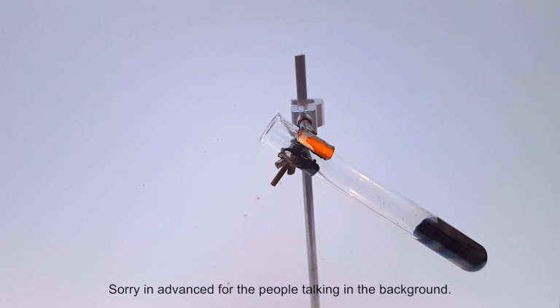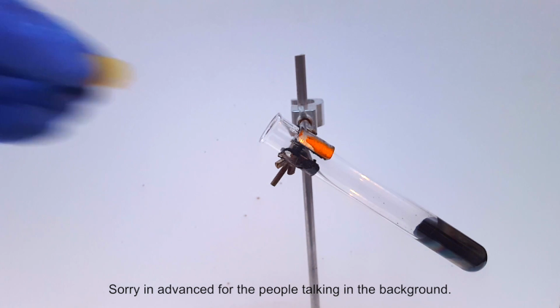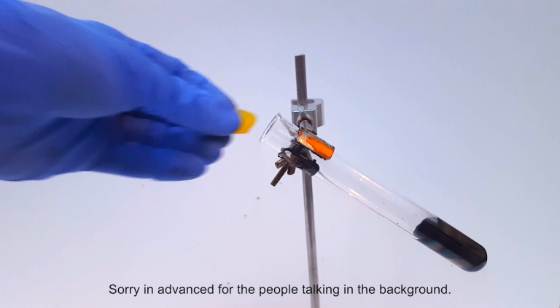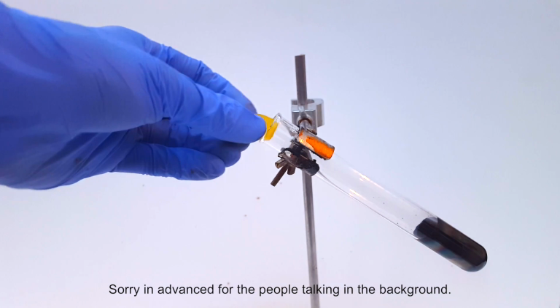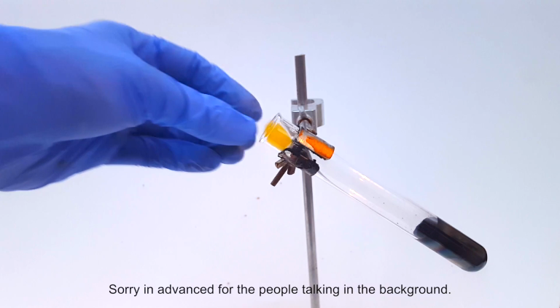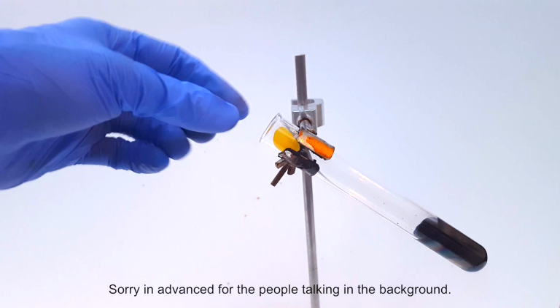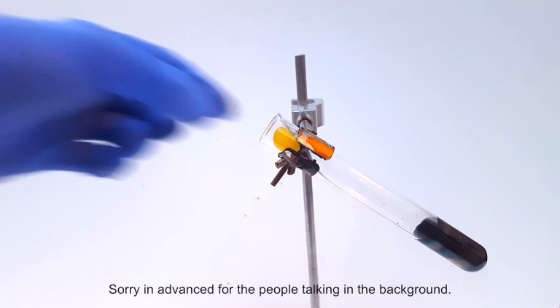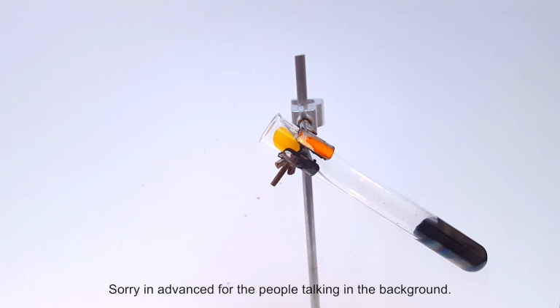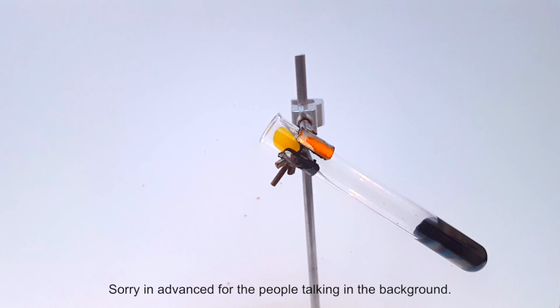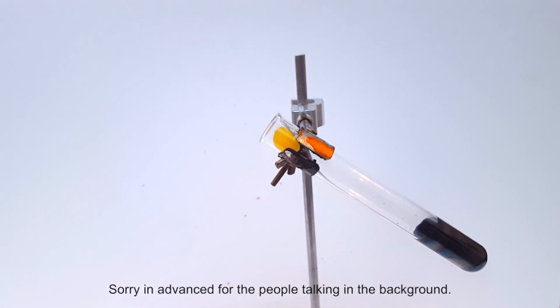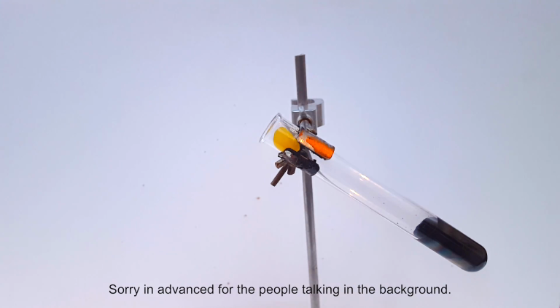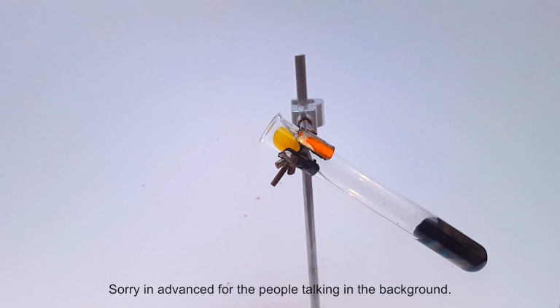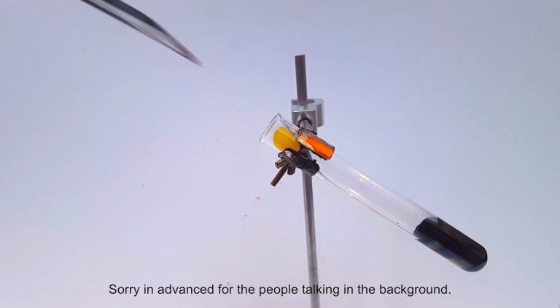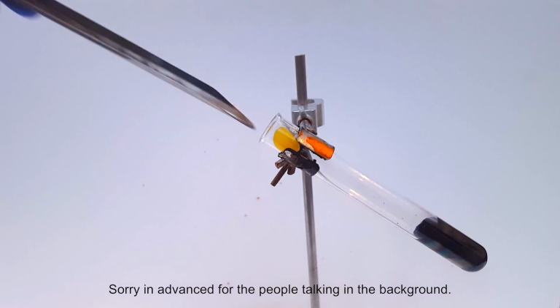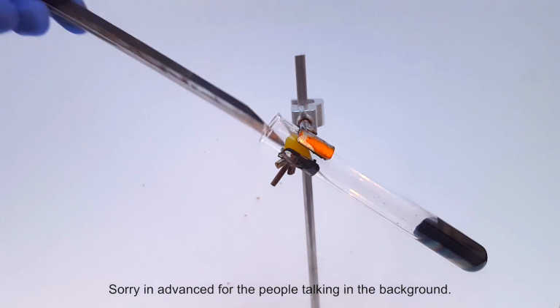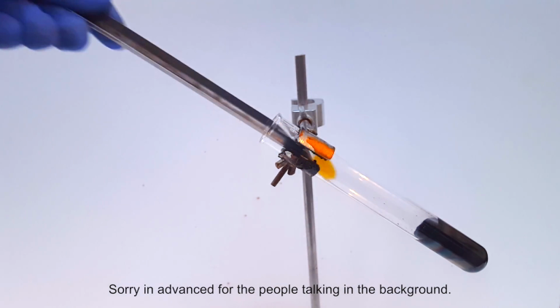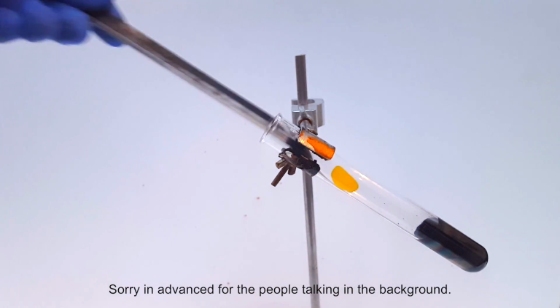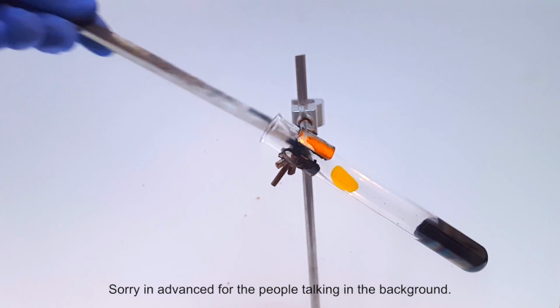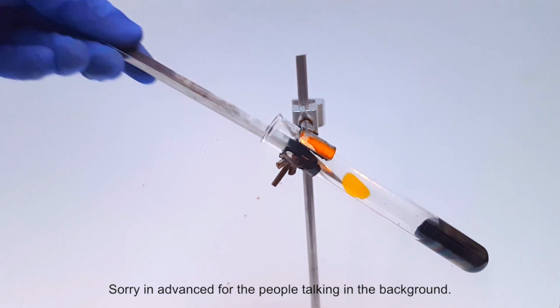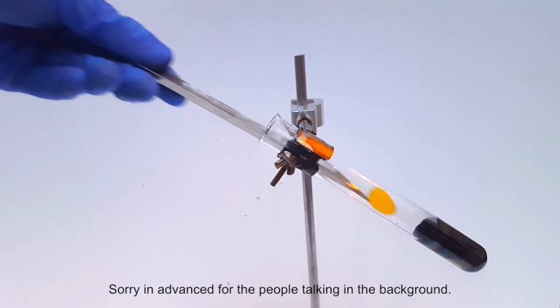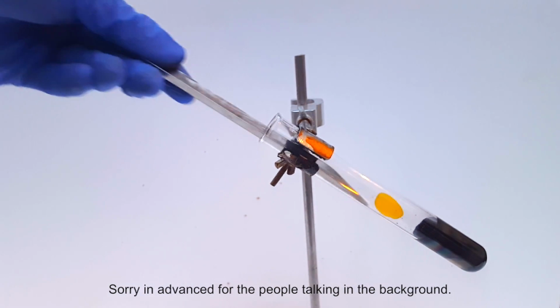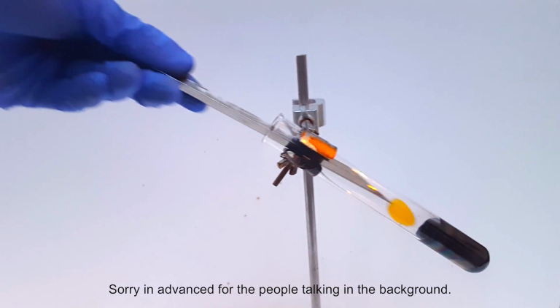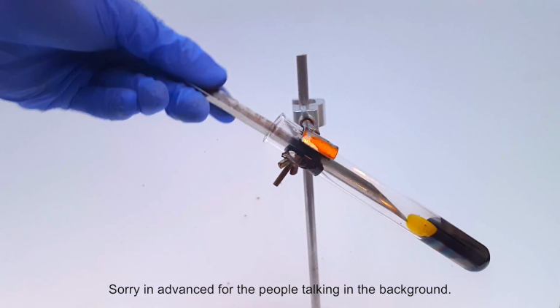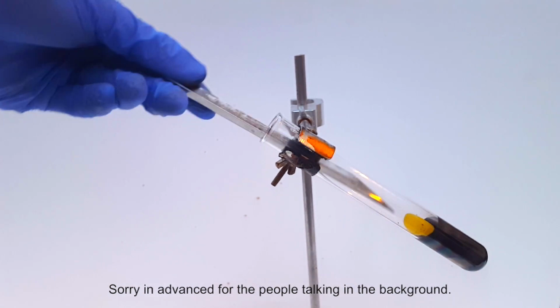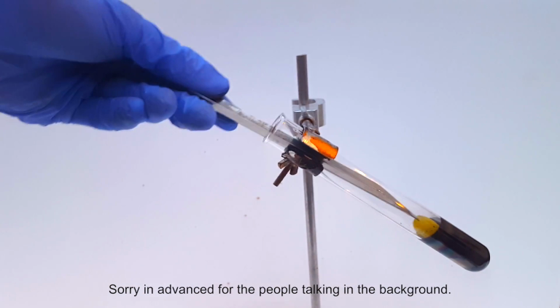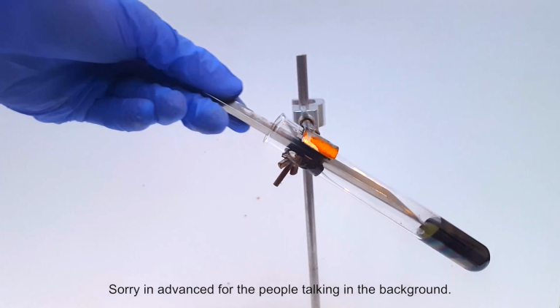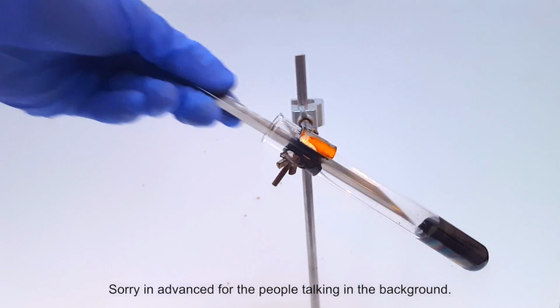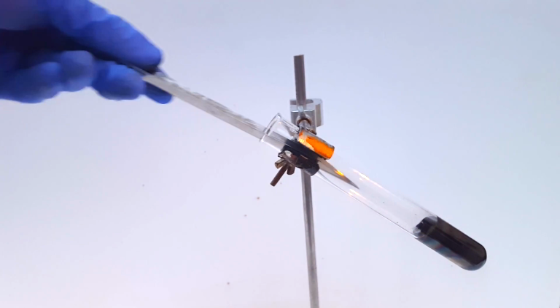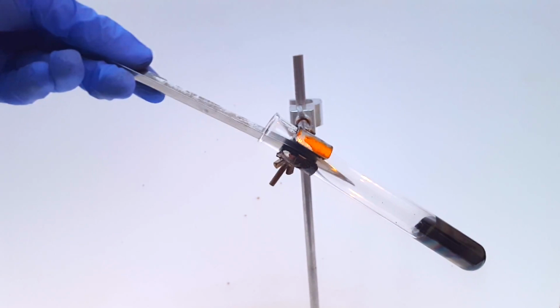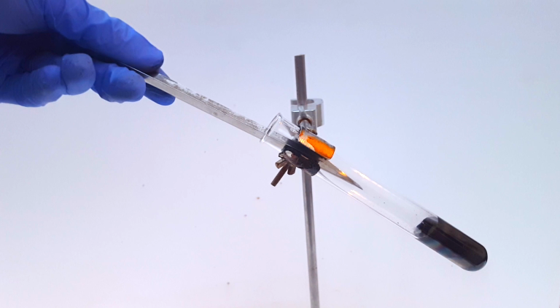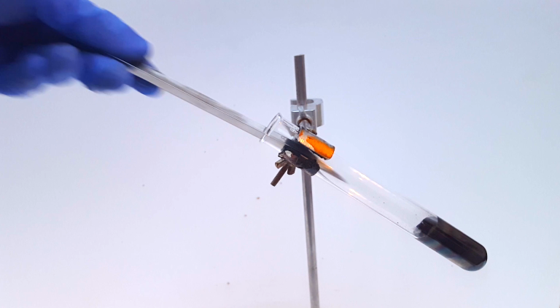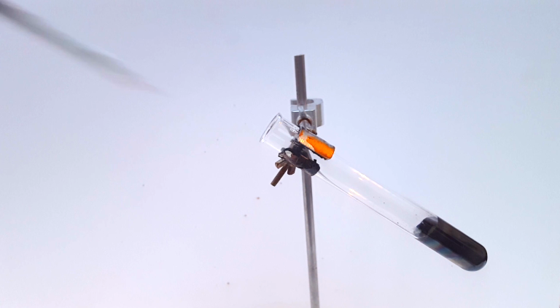Now that I've covered all of that, let's get into the main reaction. I dropped in another peach gummy, and this is what happened.